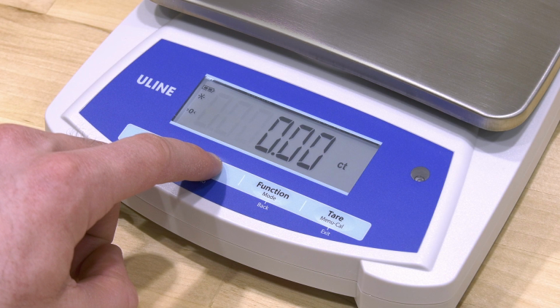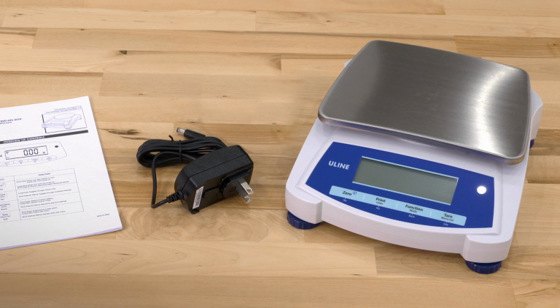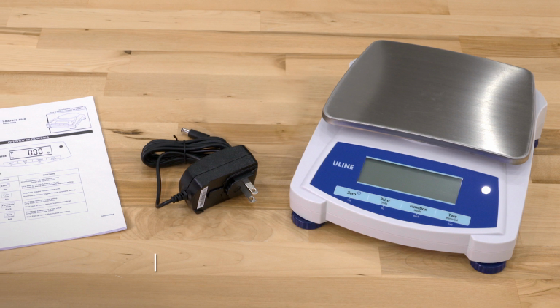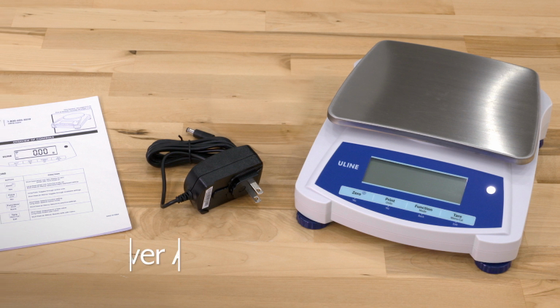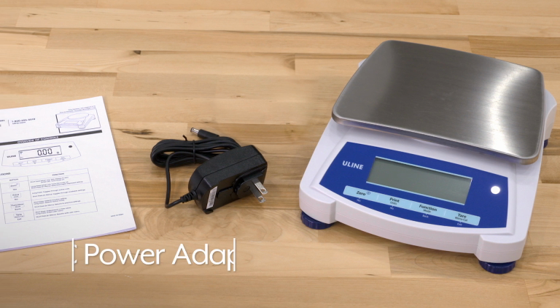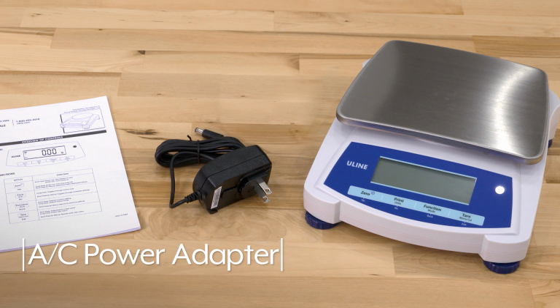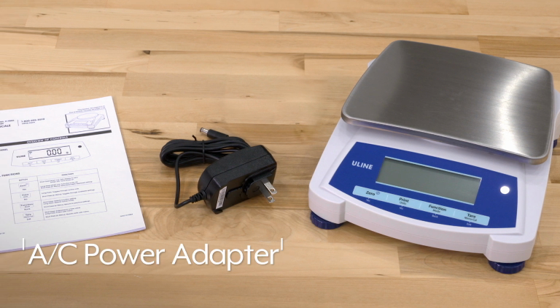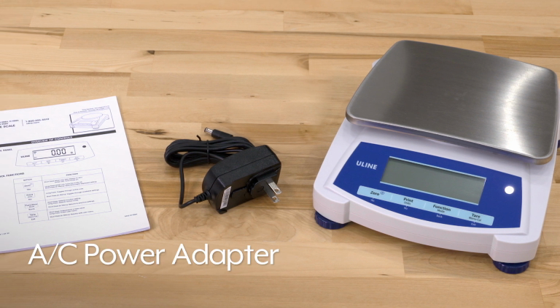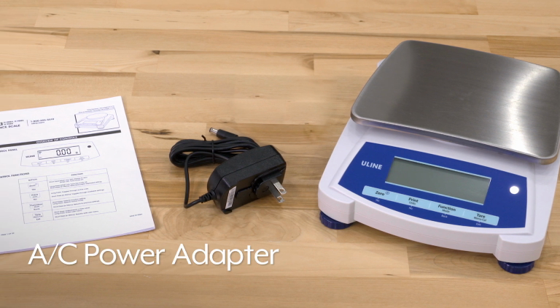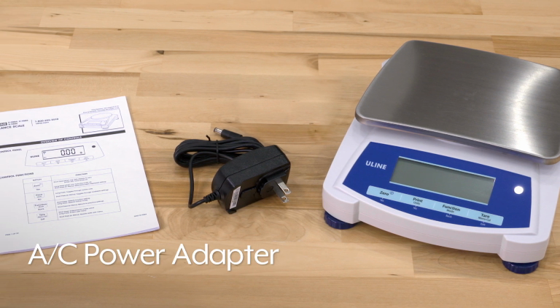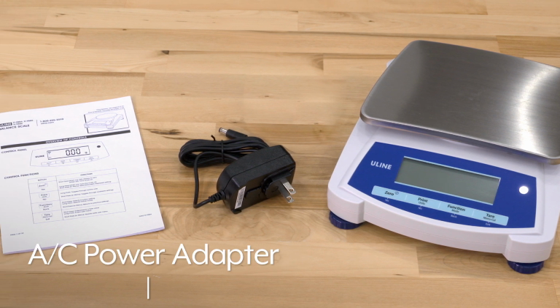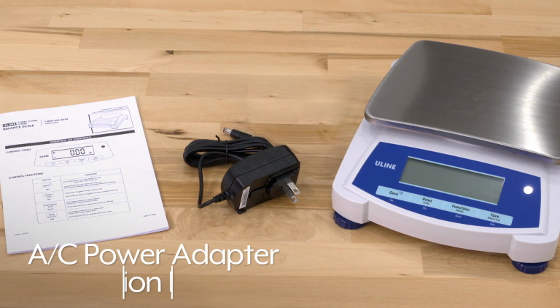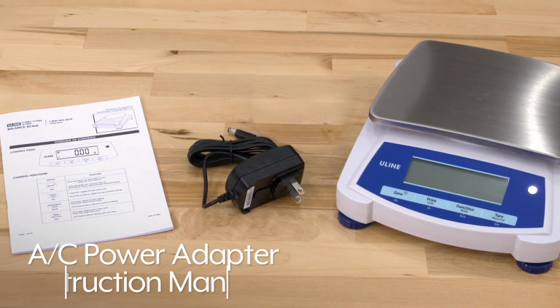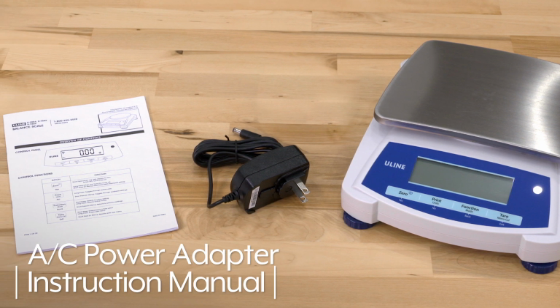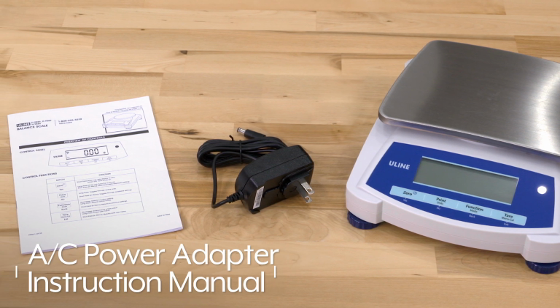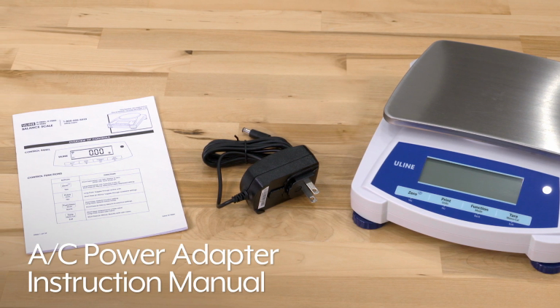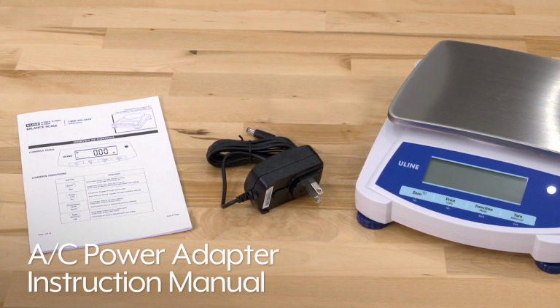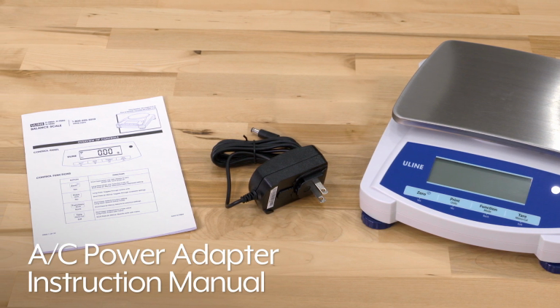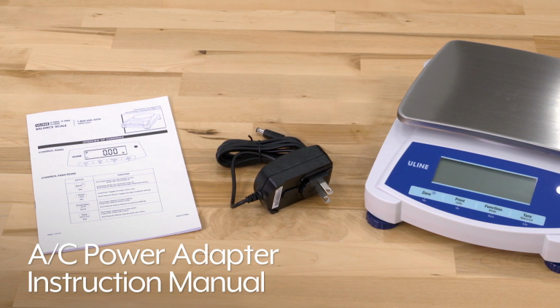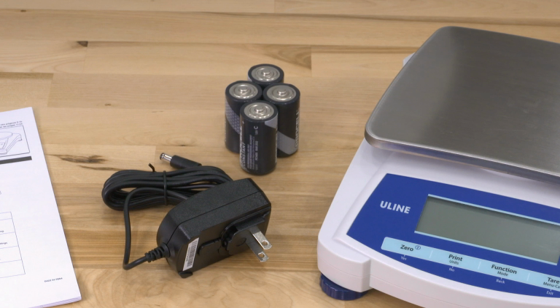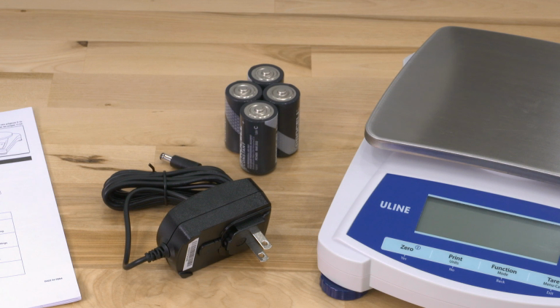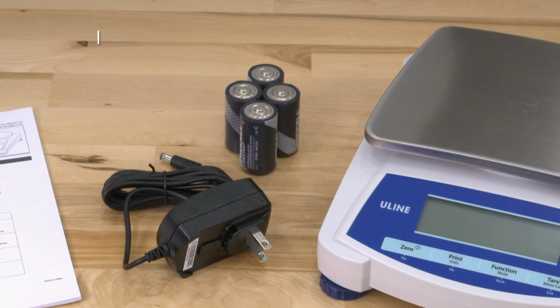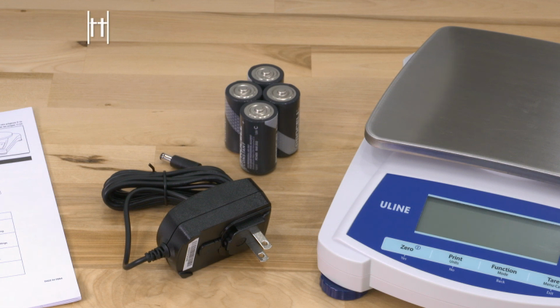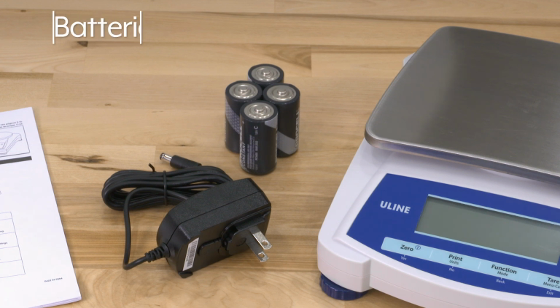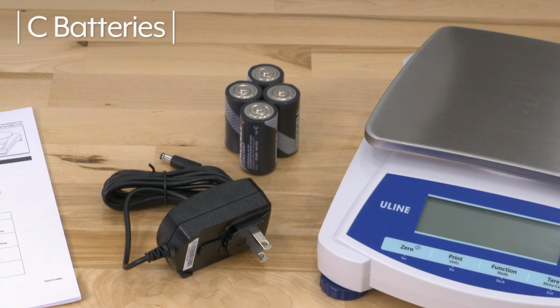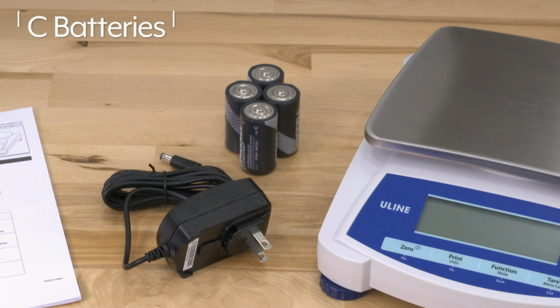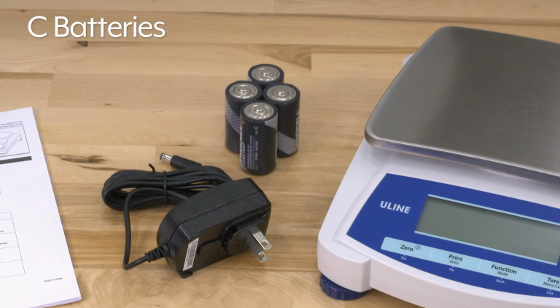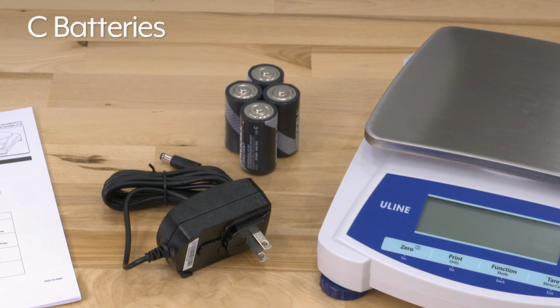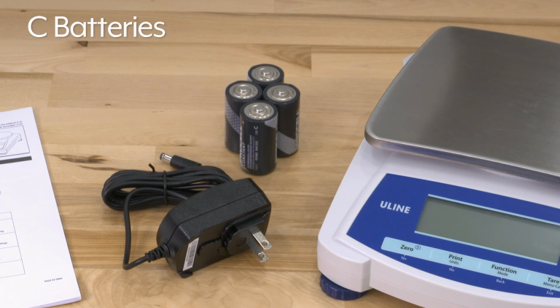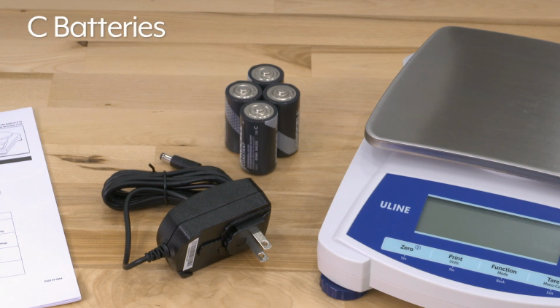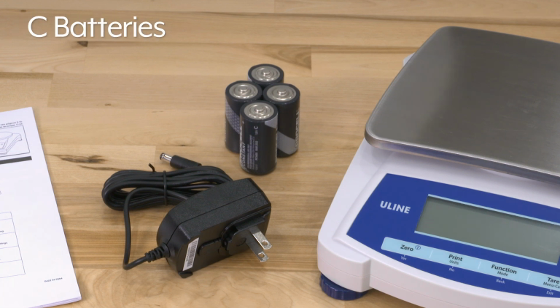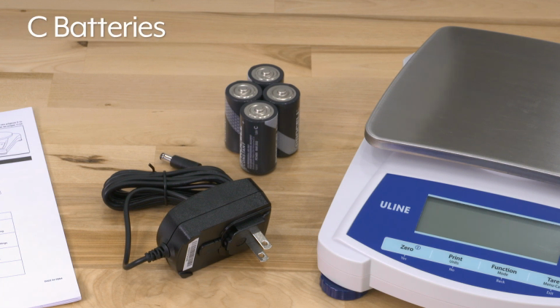Each scale comes shipped with an AC power adapter and instruction manual. They also run on 4C batteries for portability.